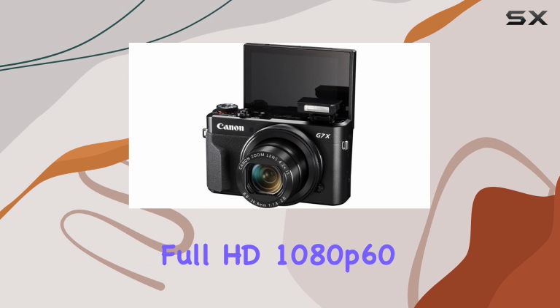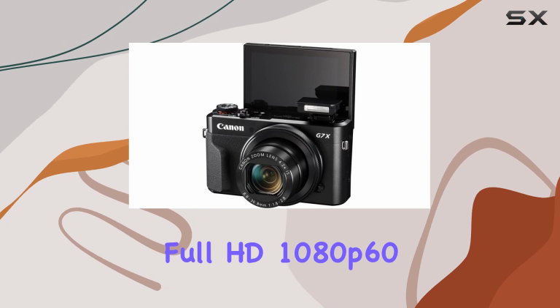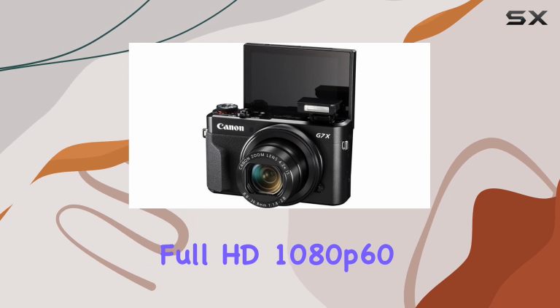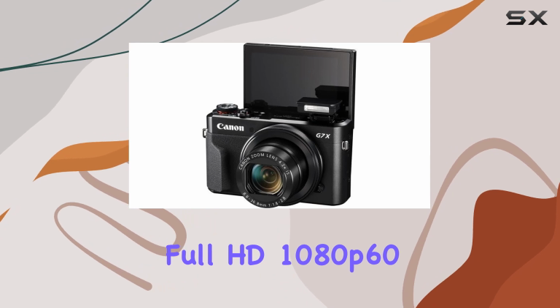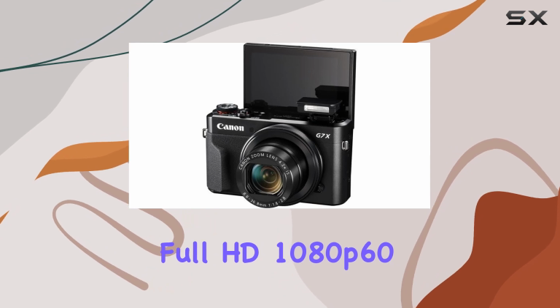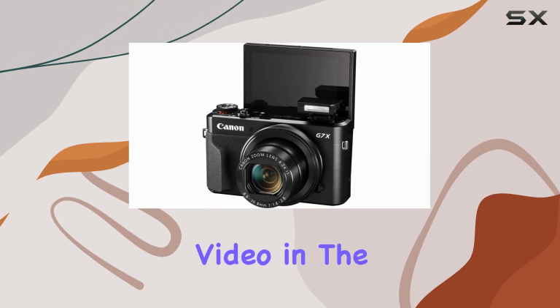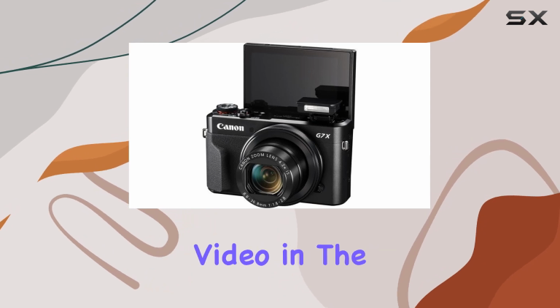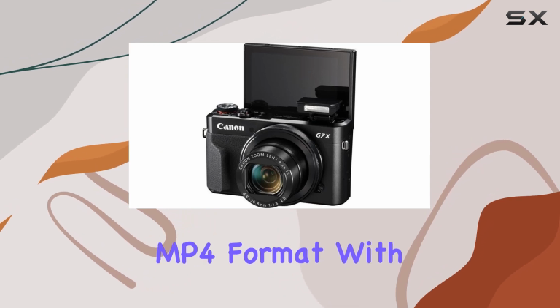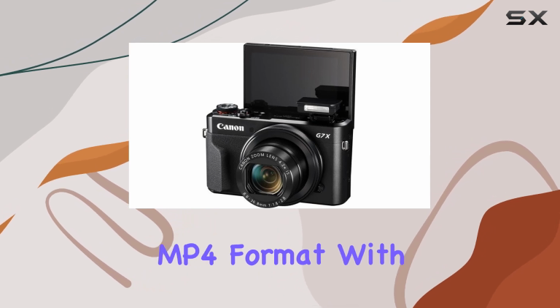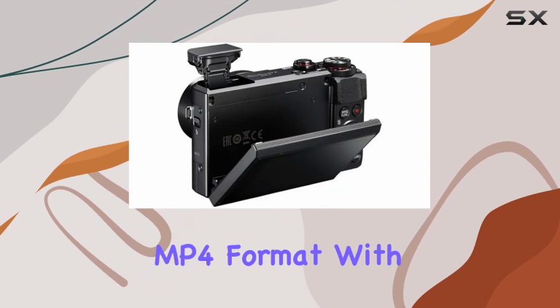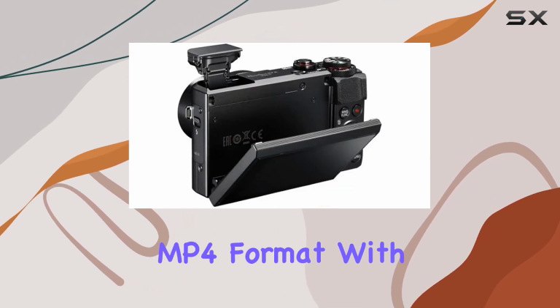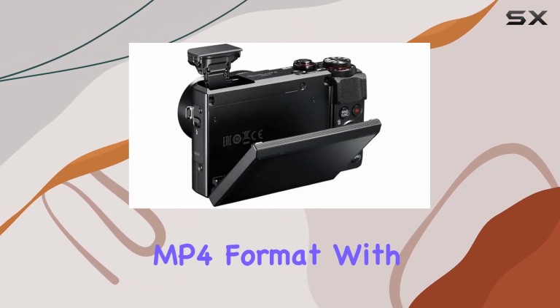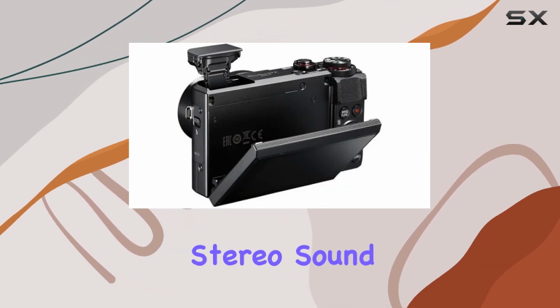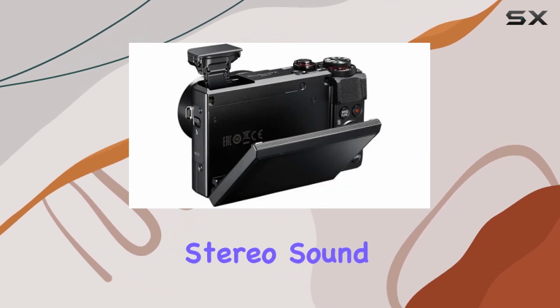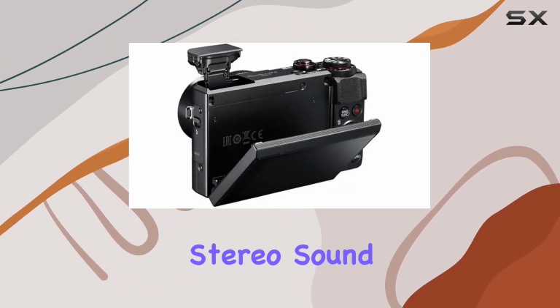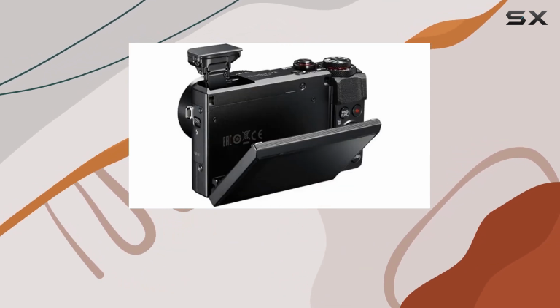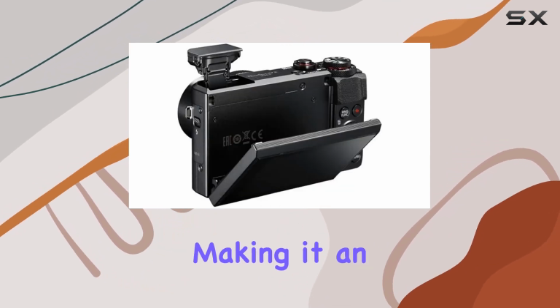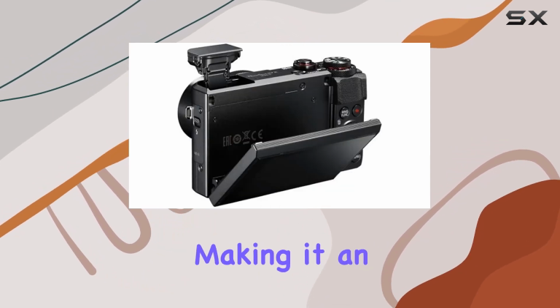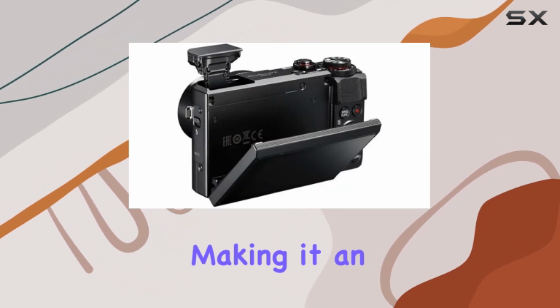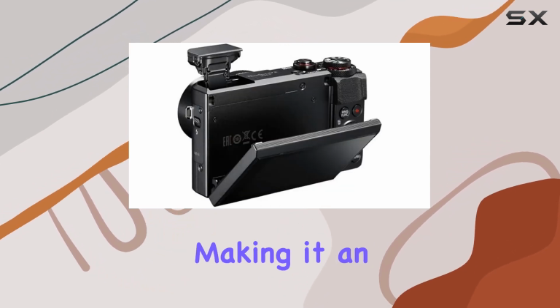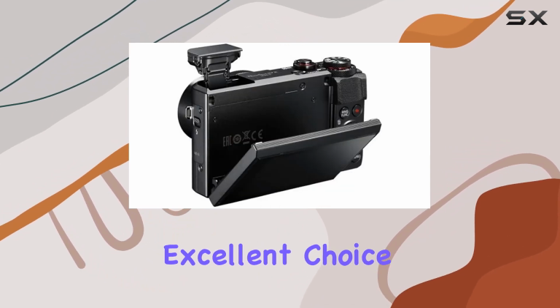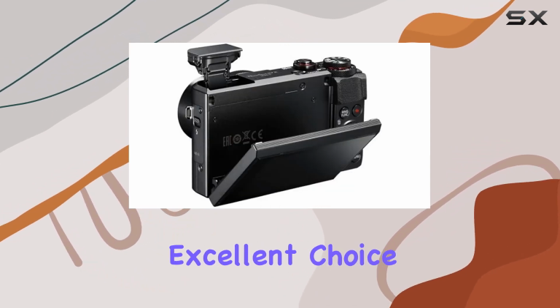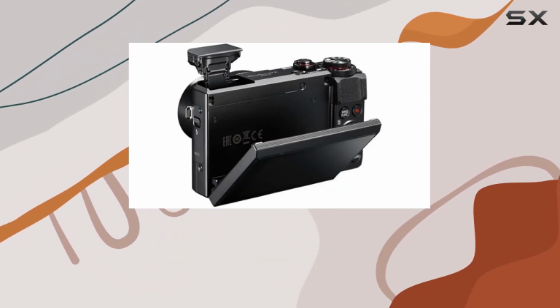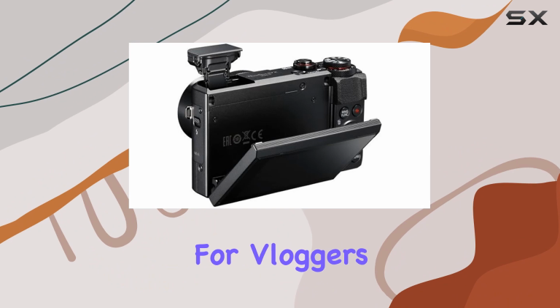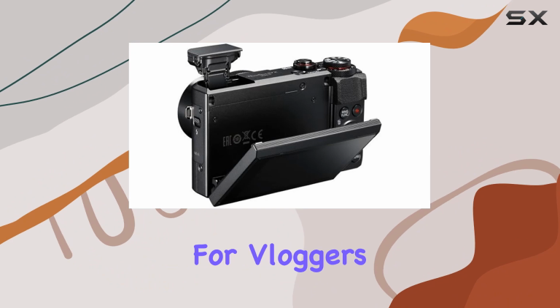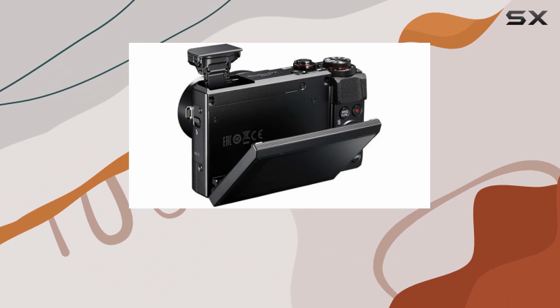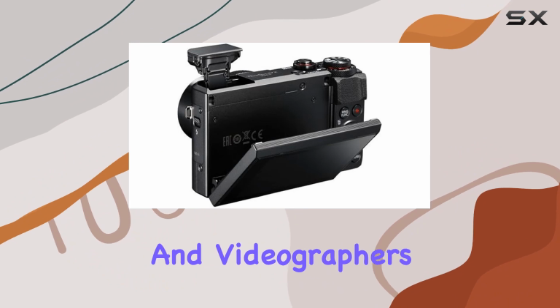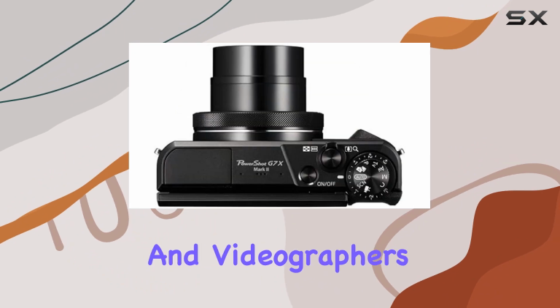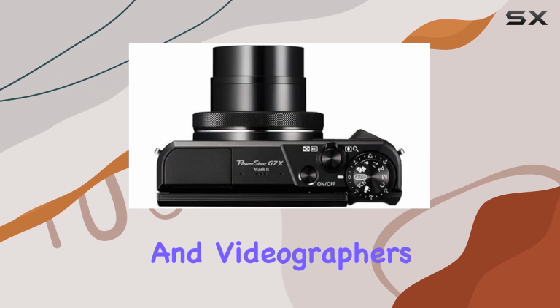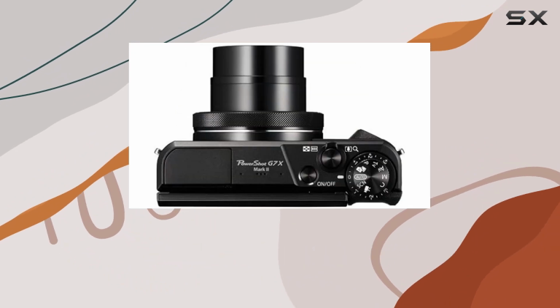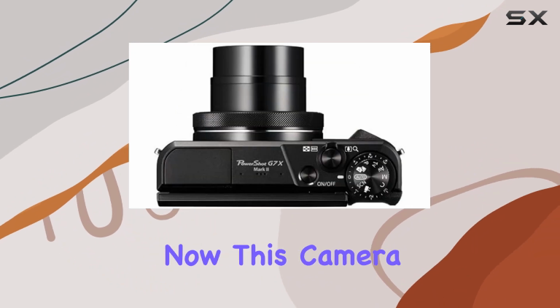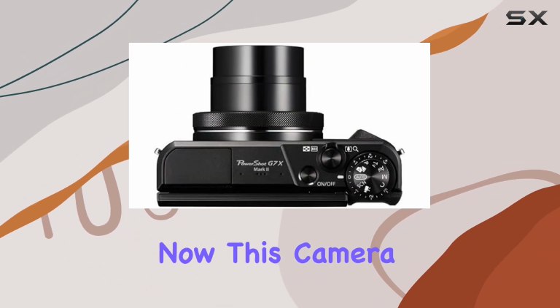In terms of video capabilities, the G7 X Mark II doesn't disappoint. It can shoot full HD 1080p 60fps video in MP4 format with stereo sound, making it an excellent choice for vloggers and videographers.